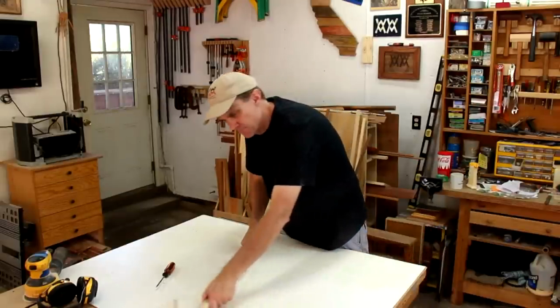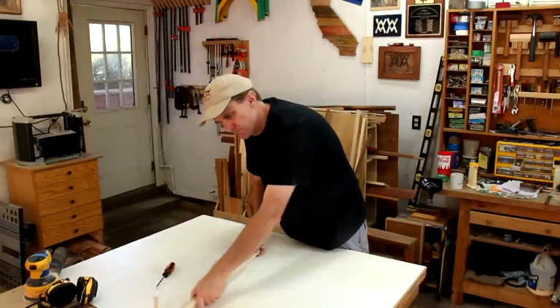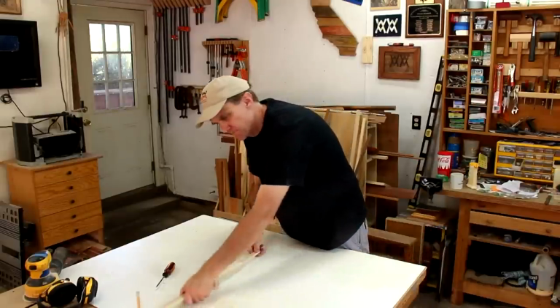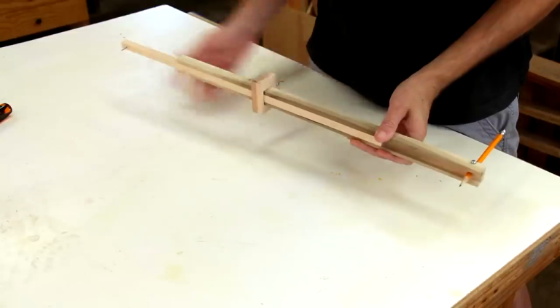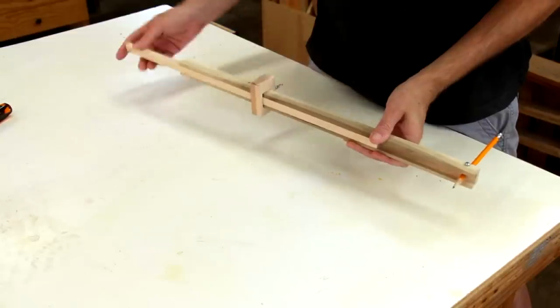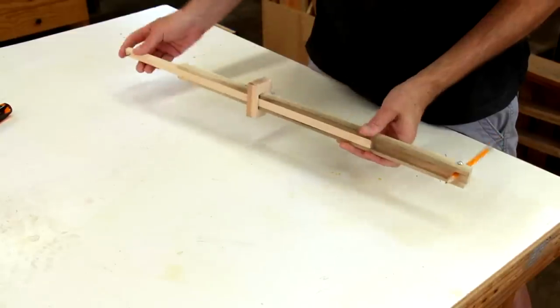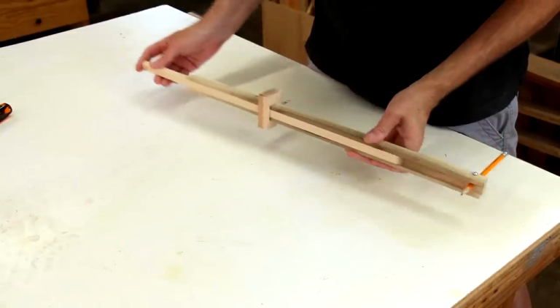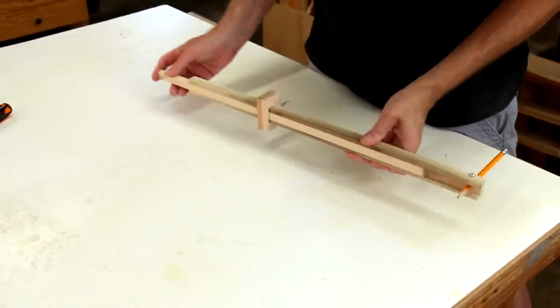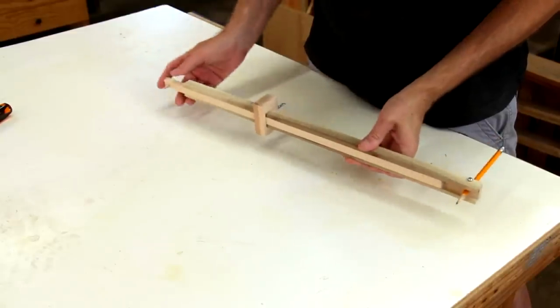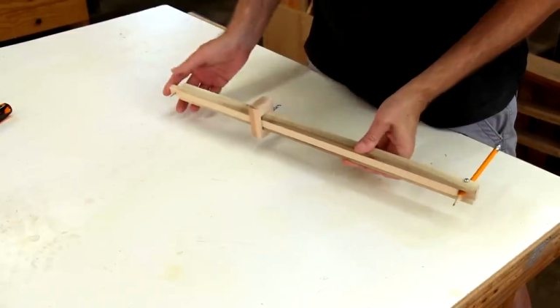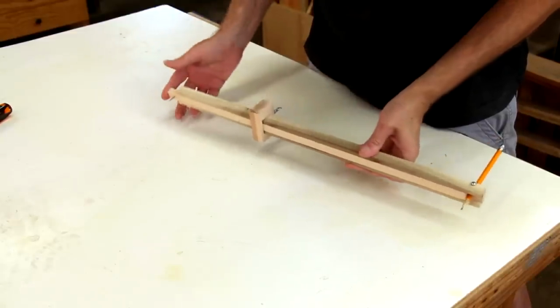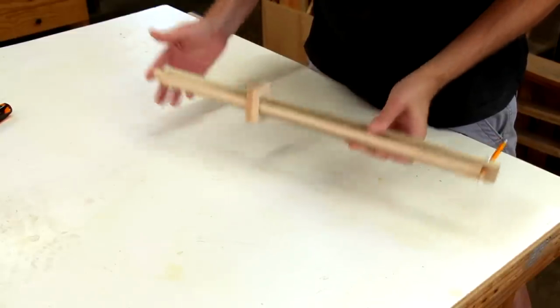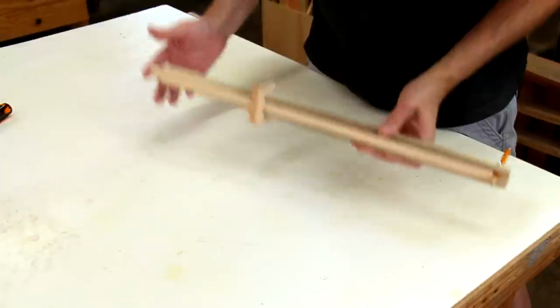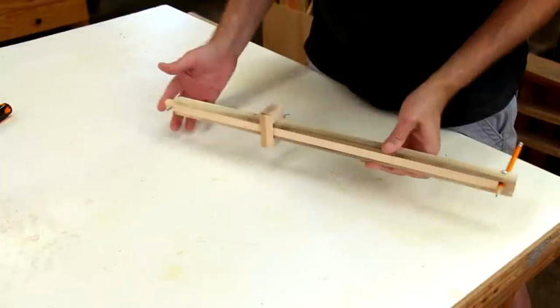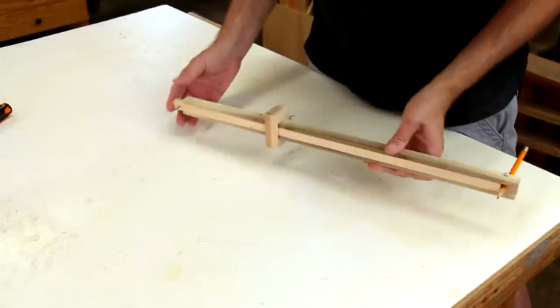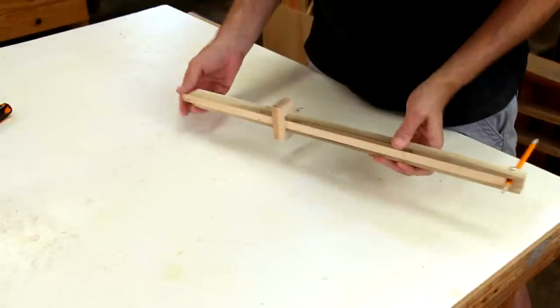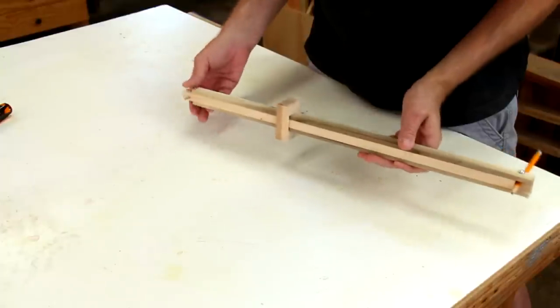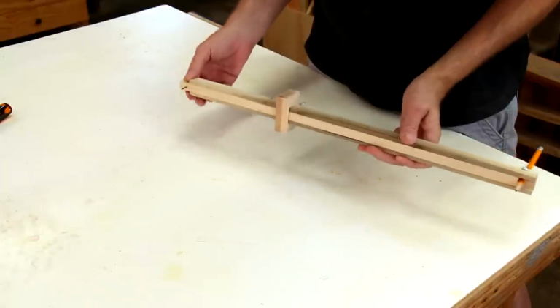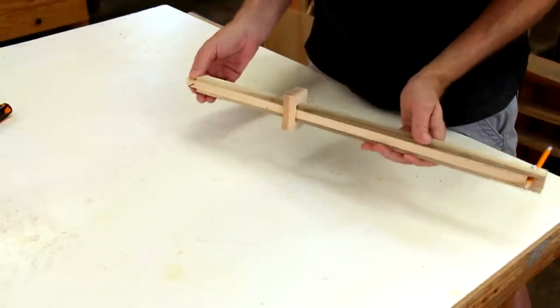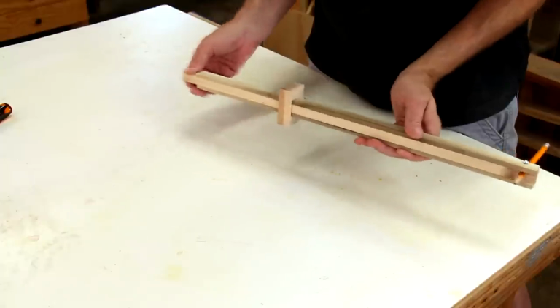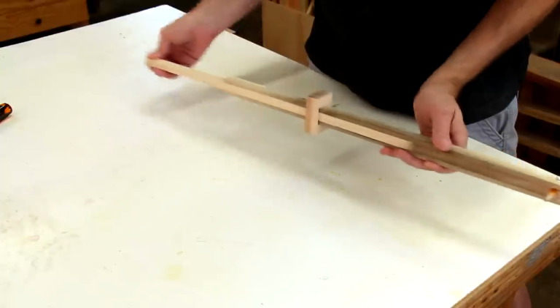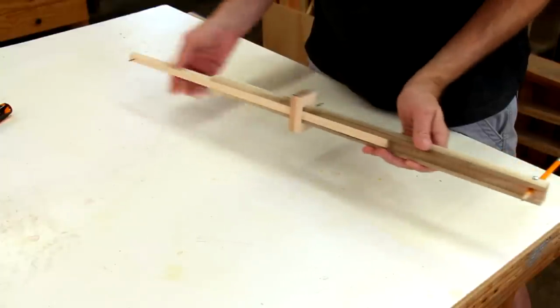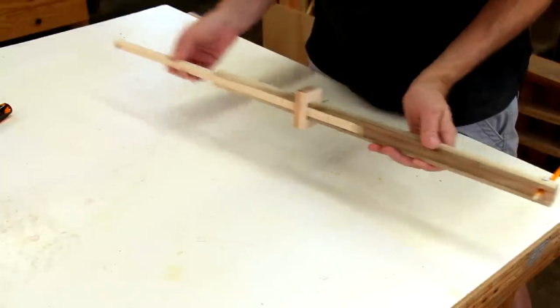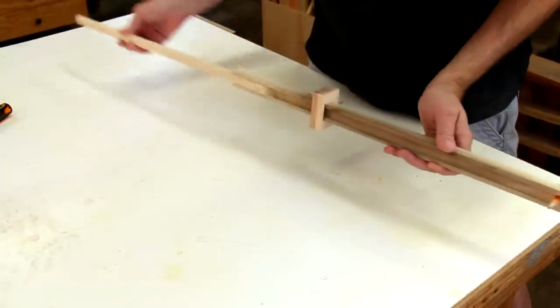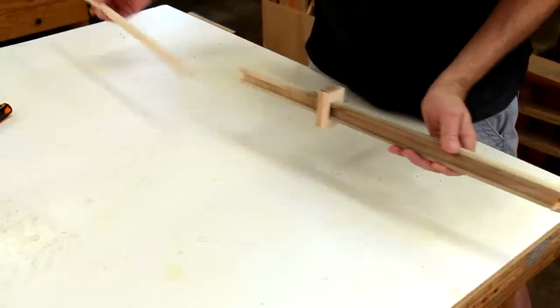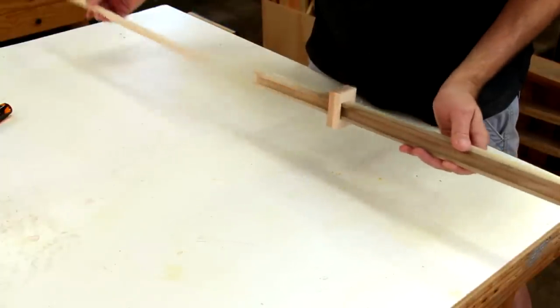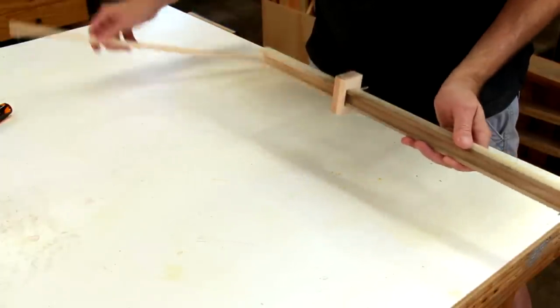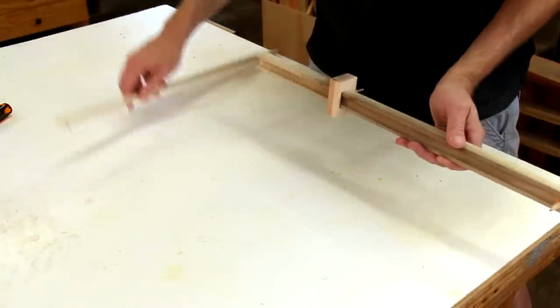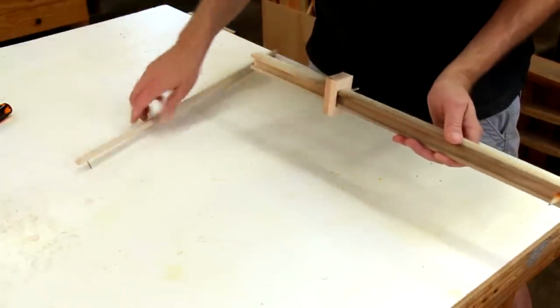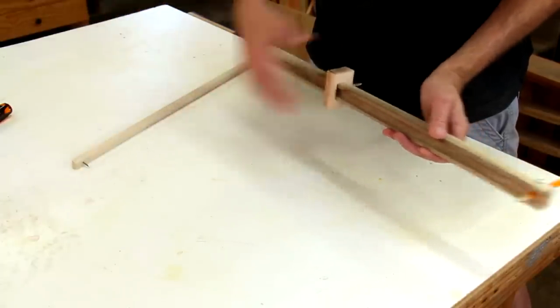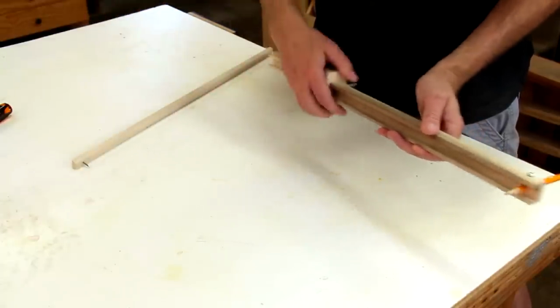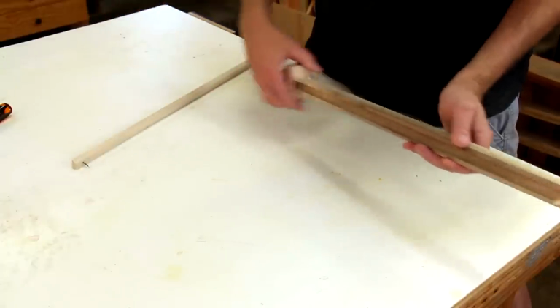If I need a circle that's smaller than that, all I need to do is flip this around.